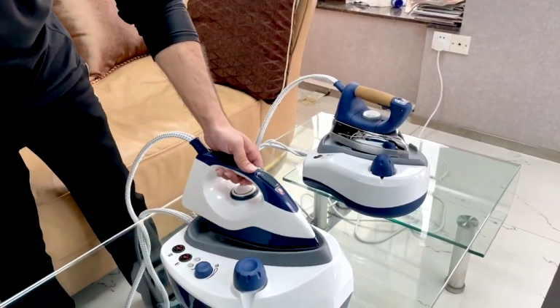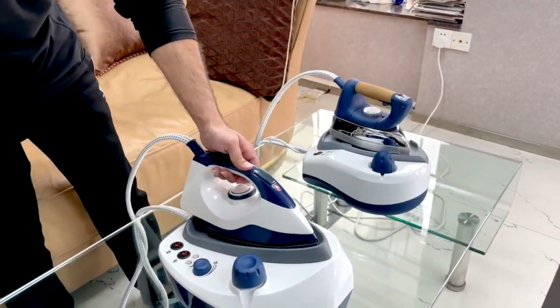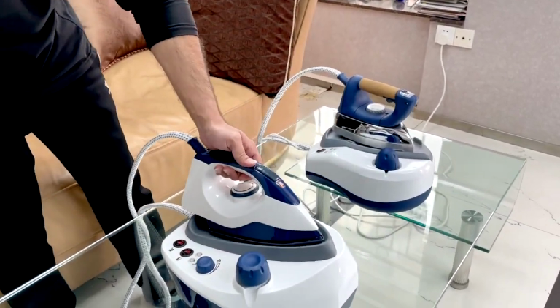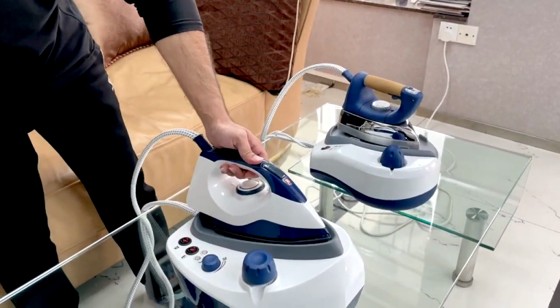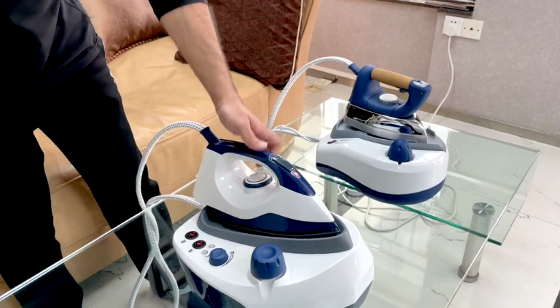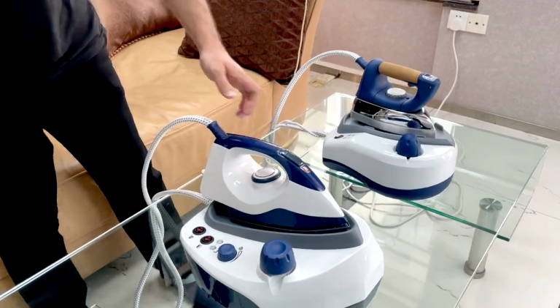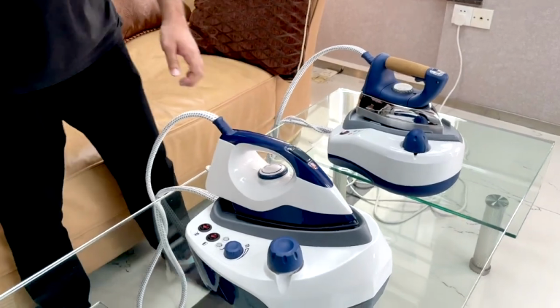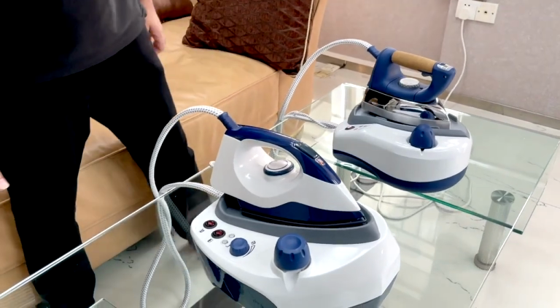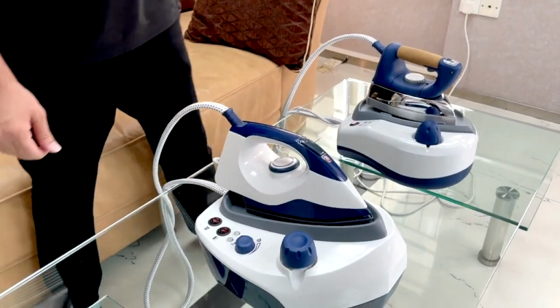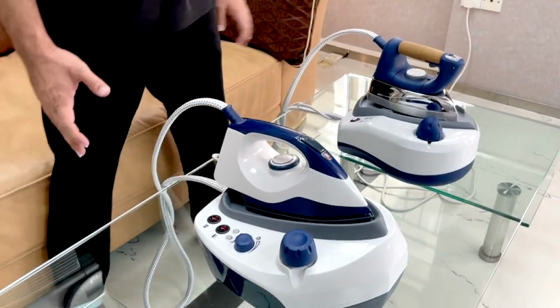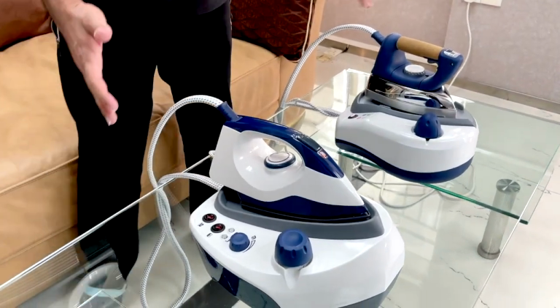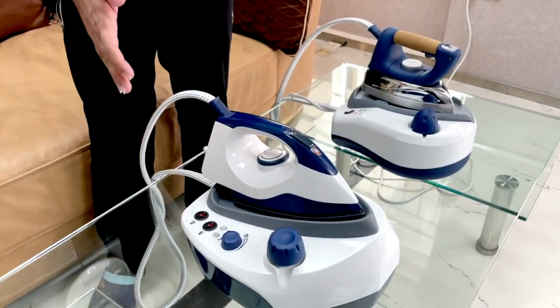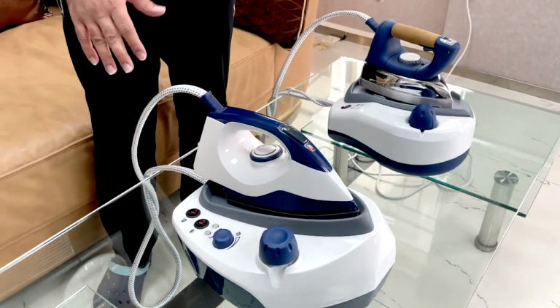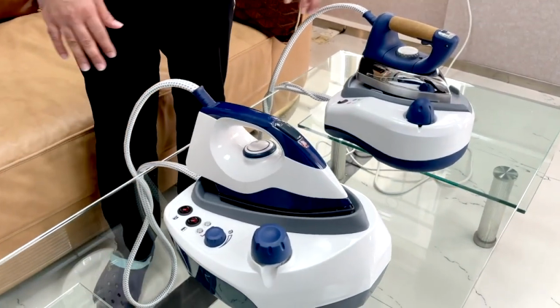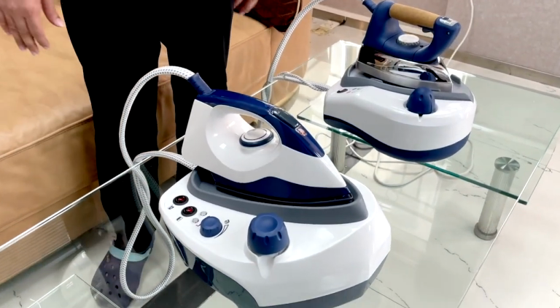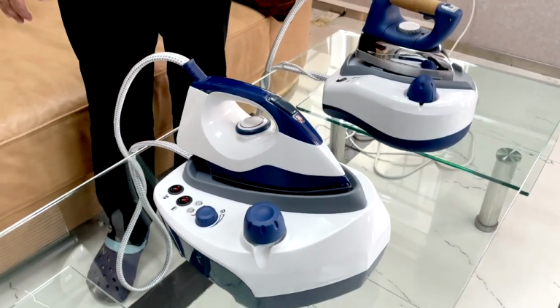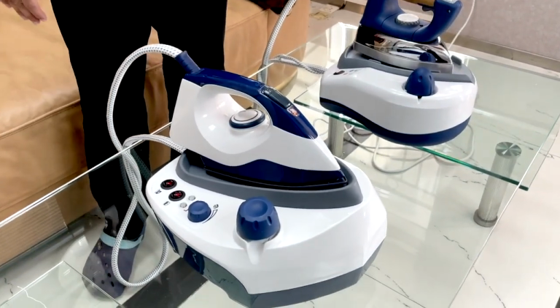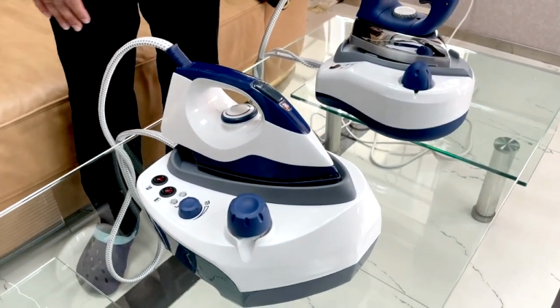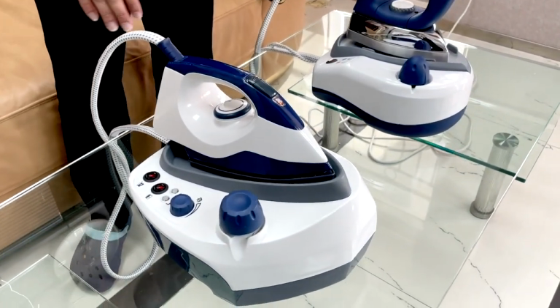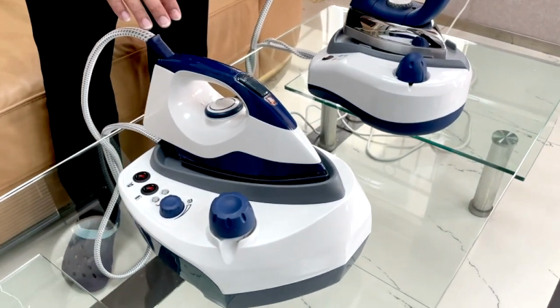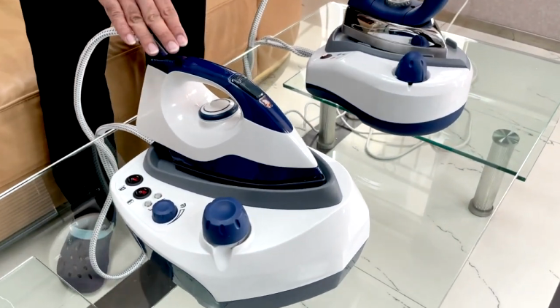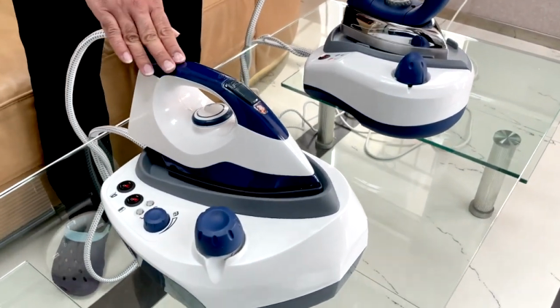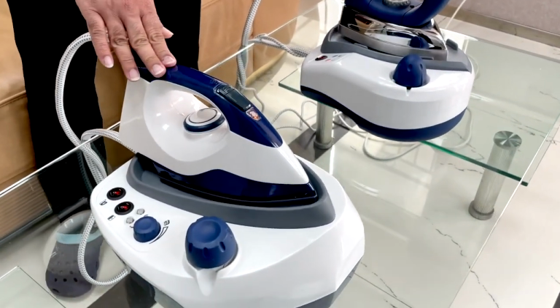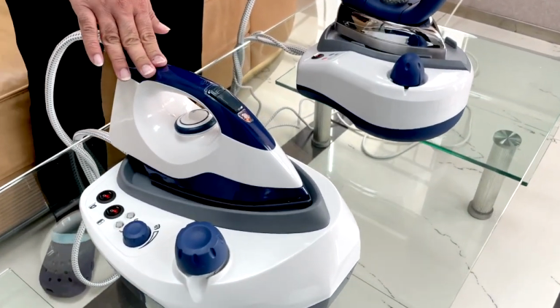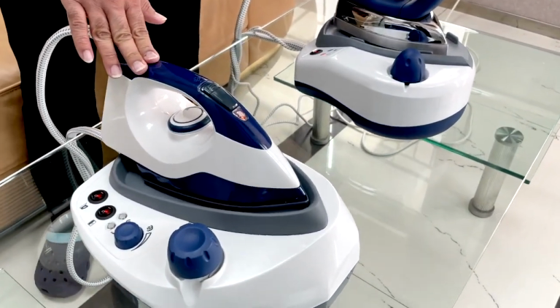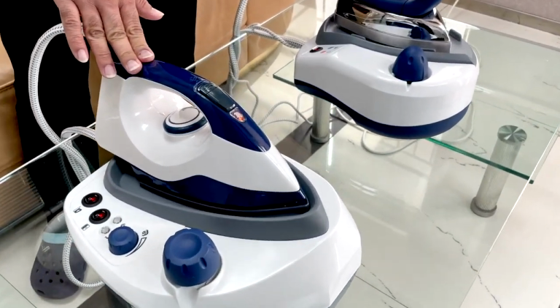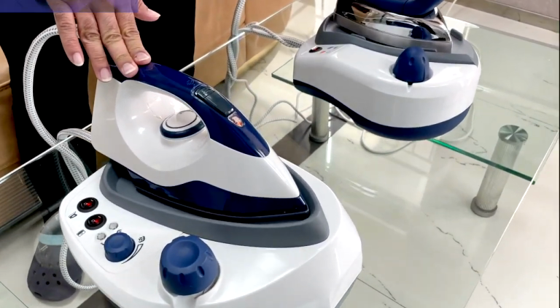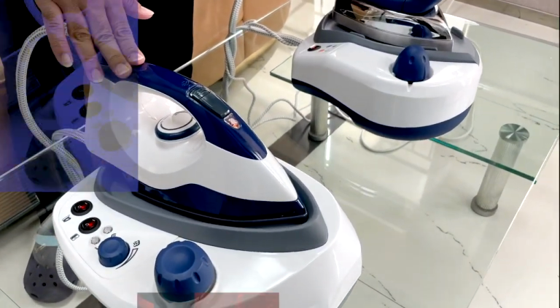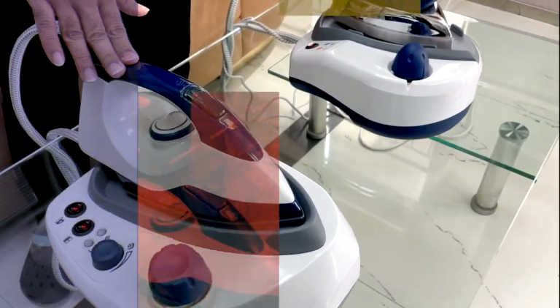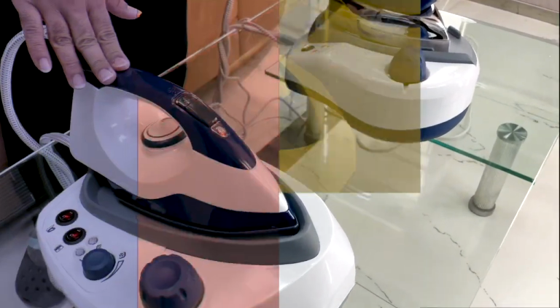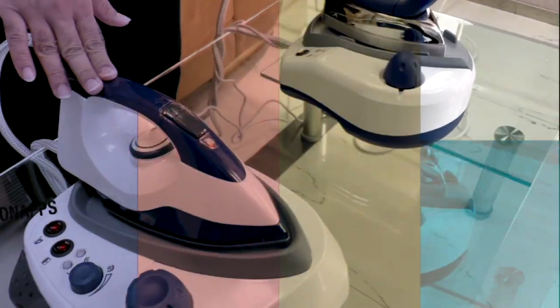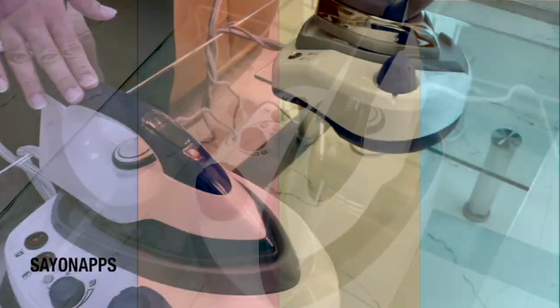Thank you friends. So you now understand both of our new steam station models. Thank you.